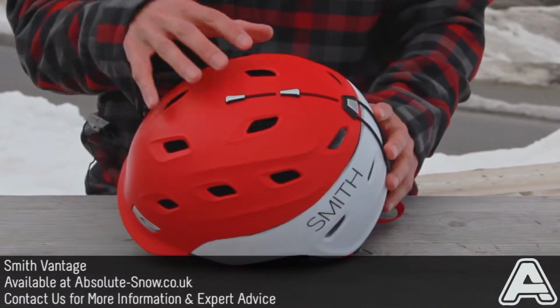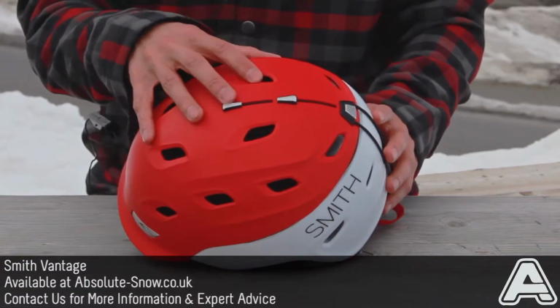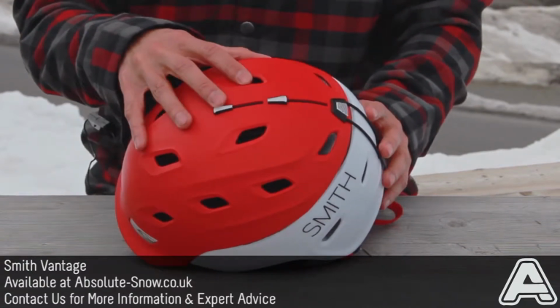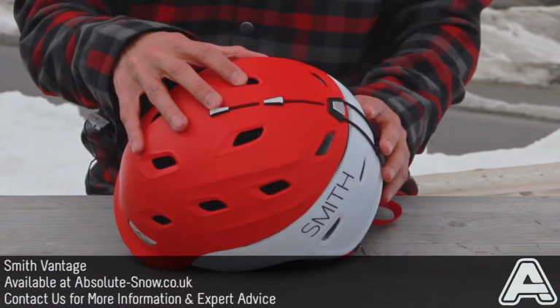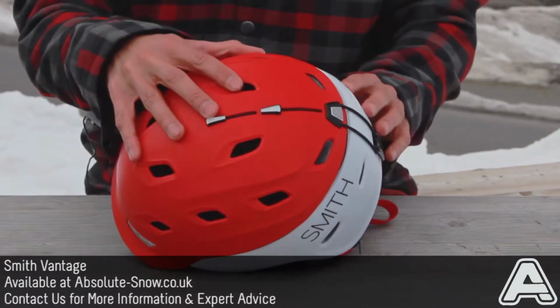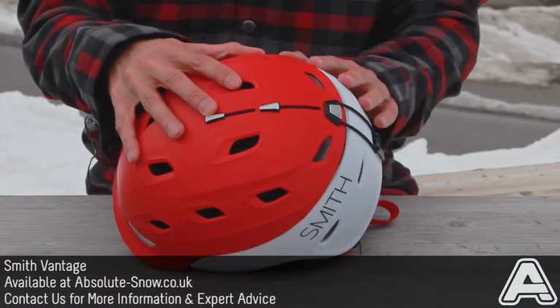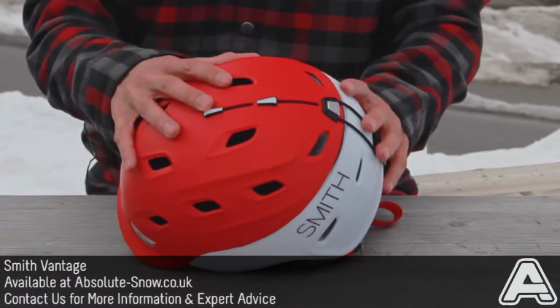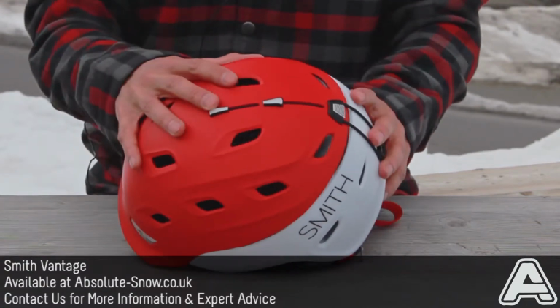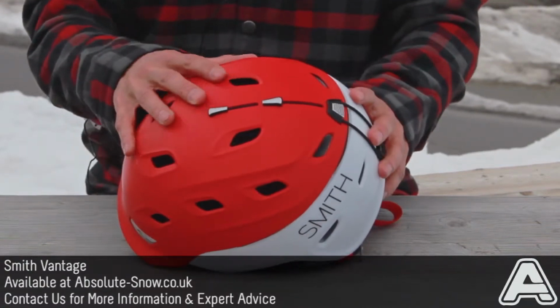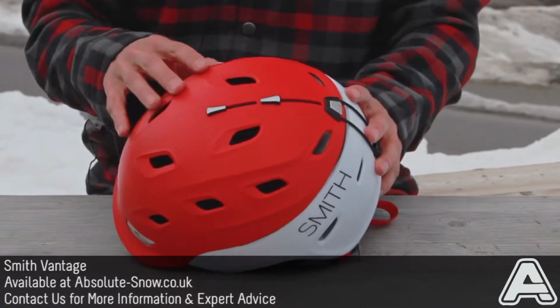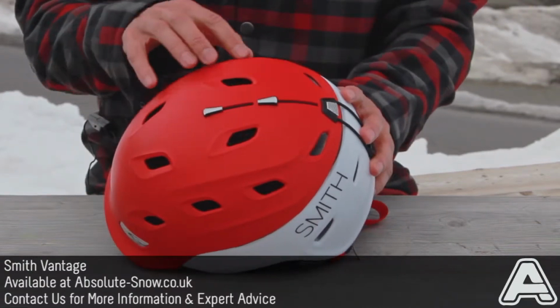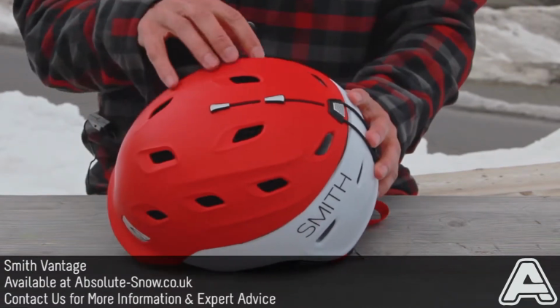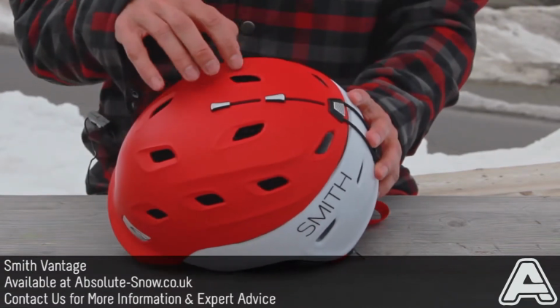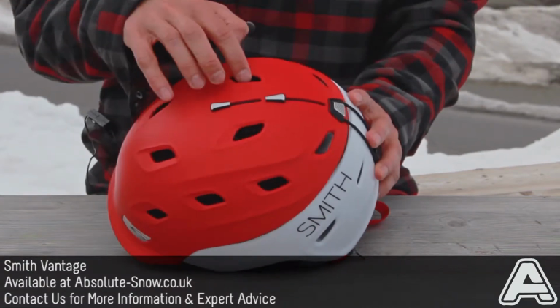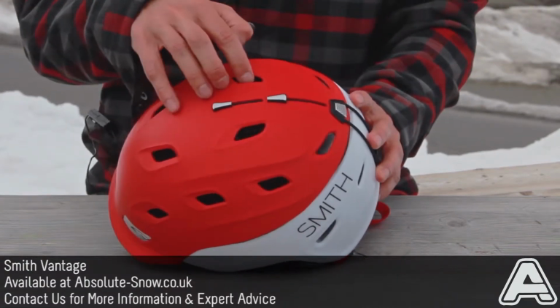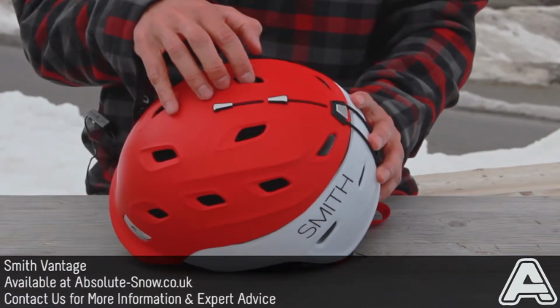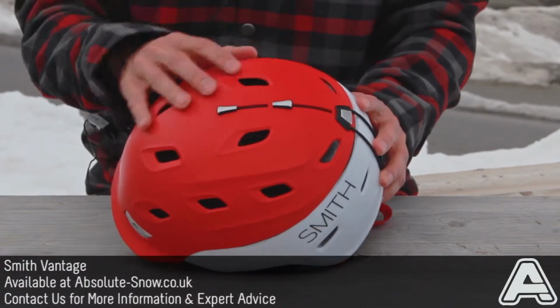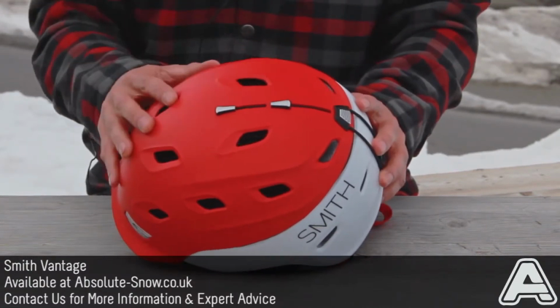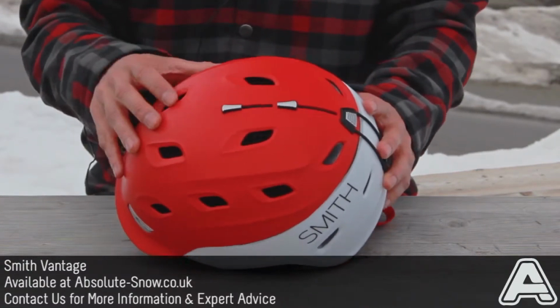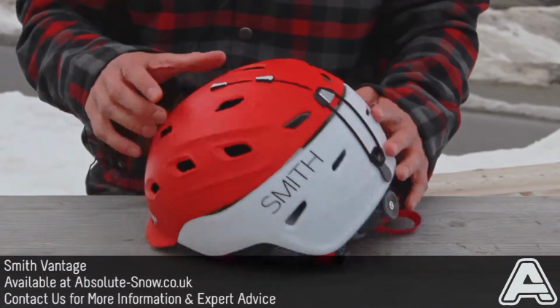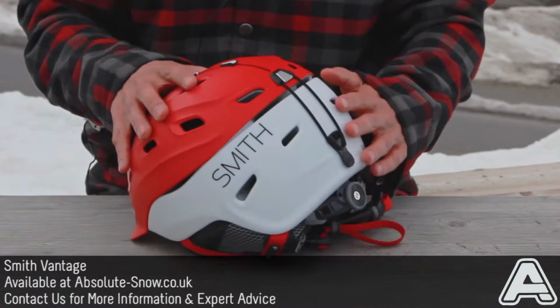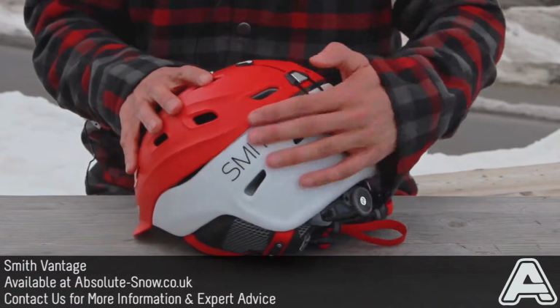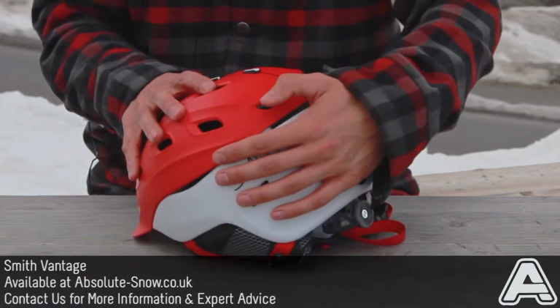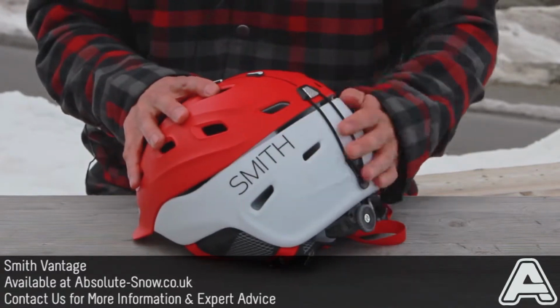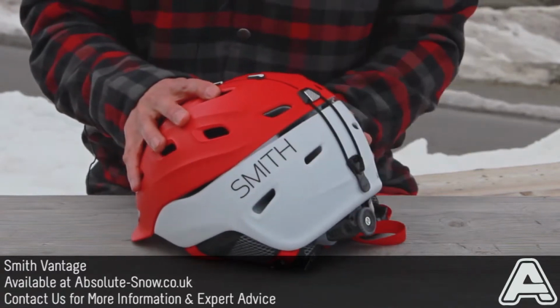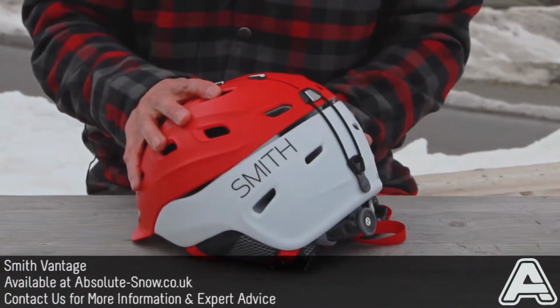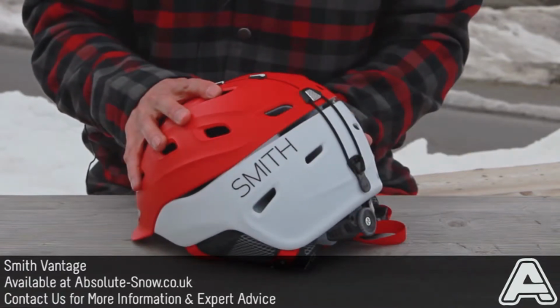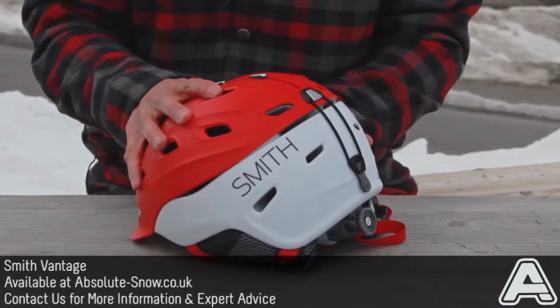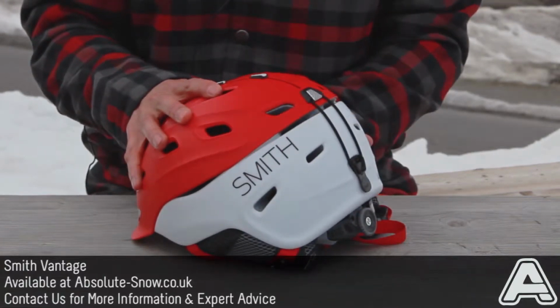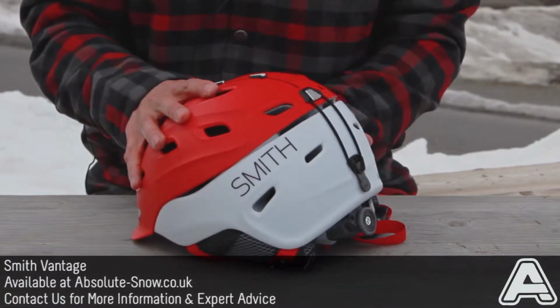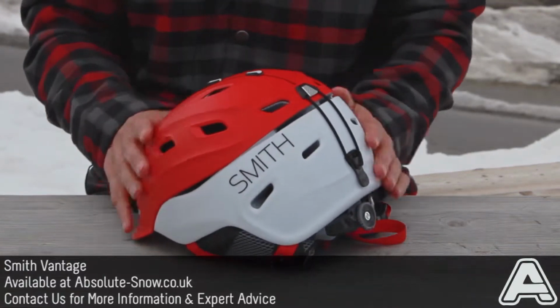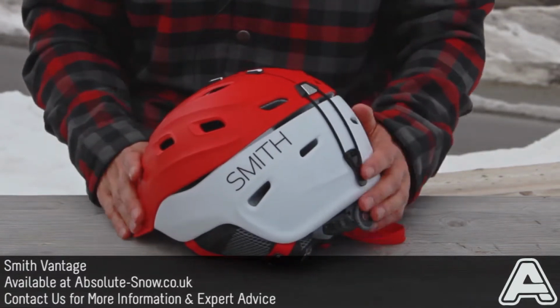This helmet actually has a combination of both. It's got the AeroCore at the top here and then regular EPS around the back and sides.